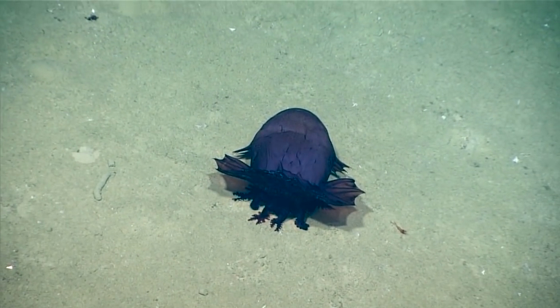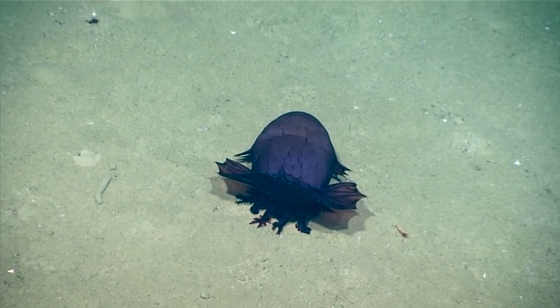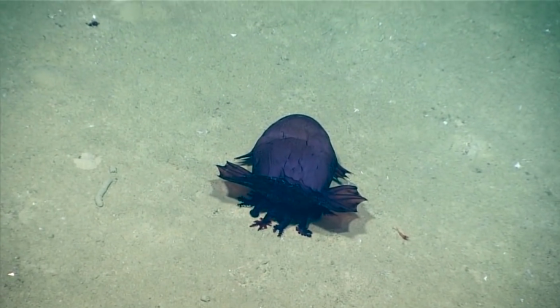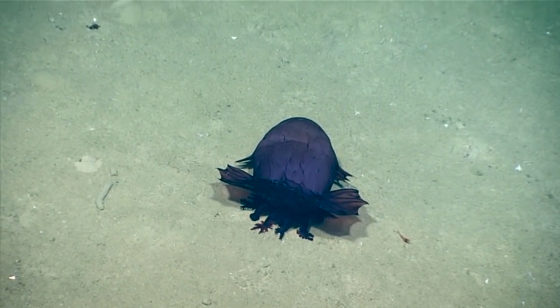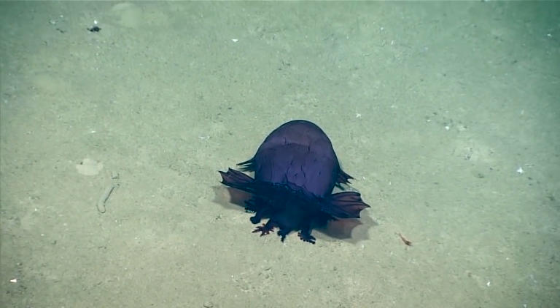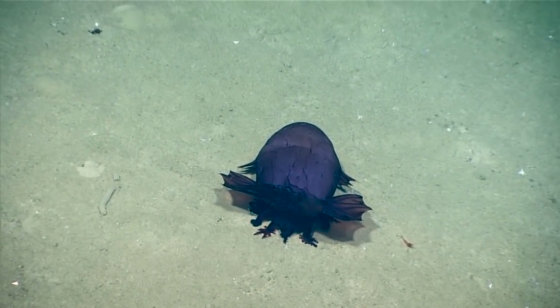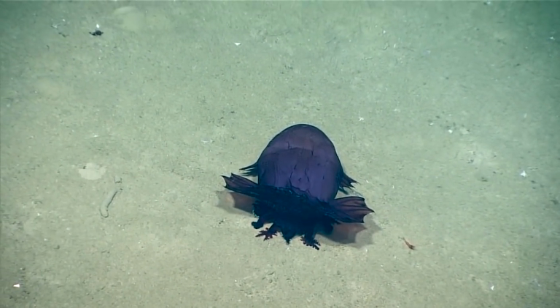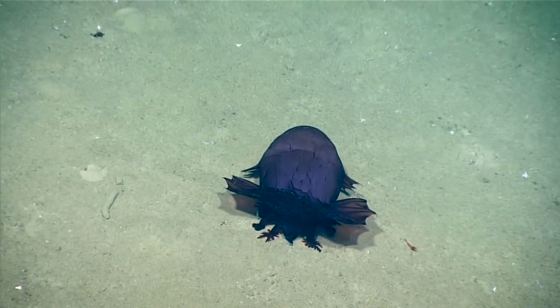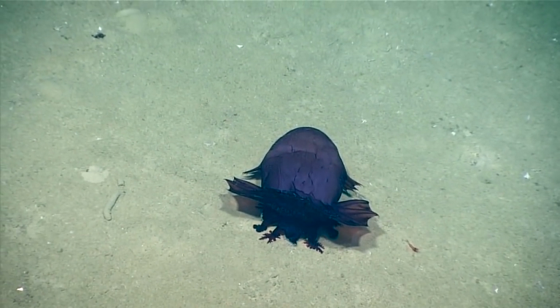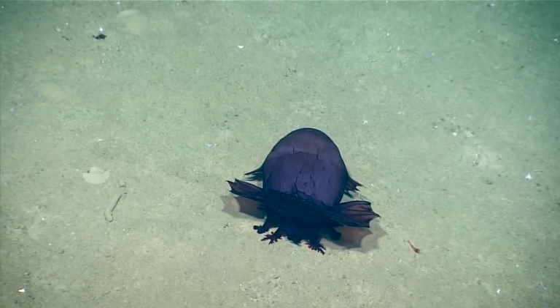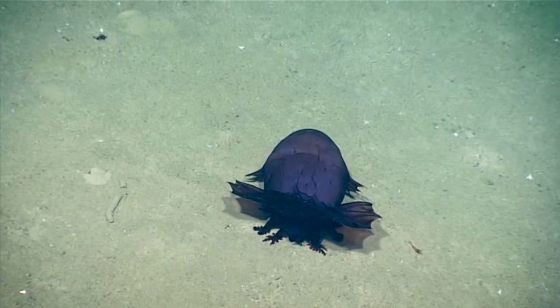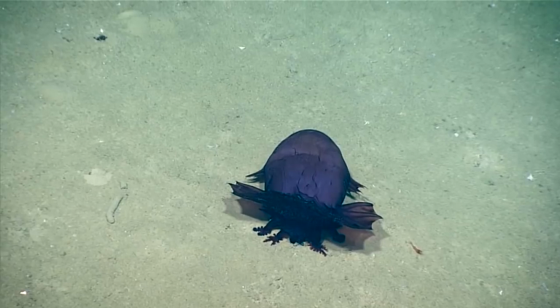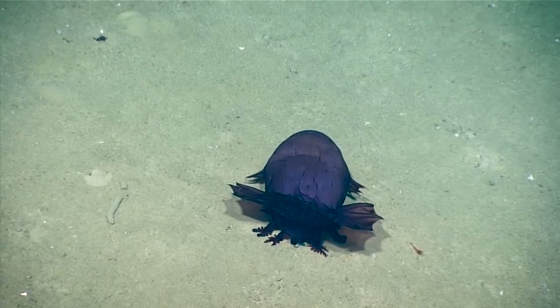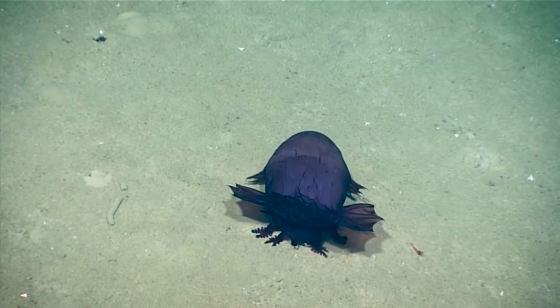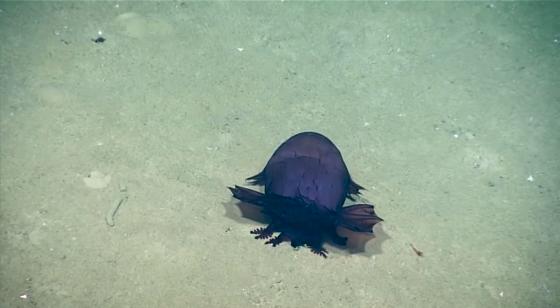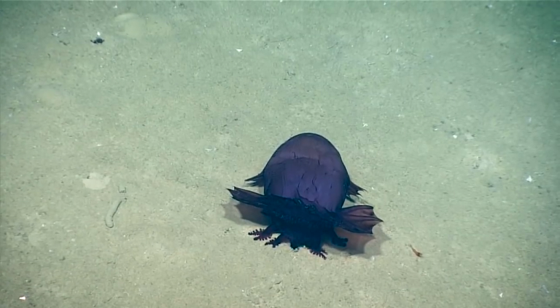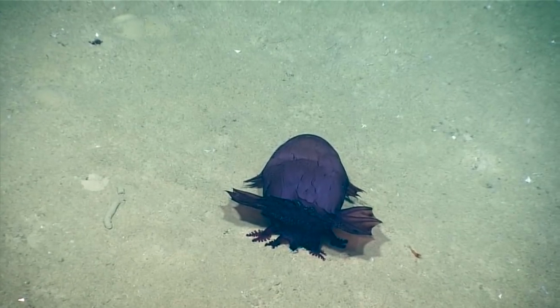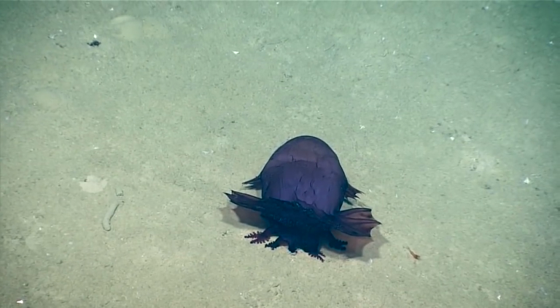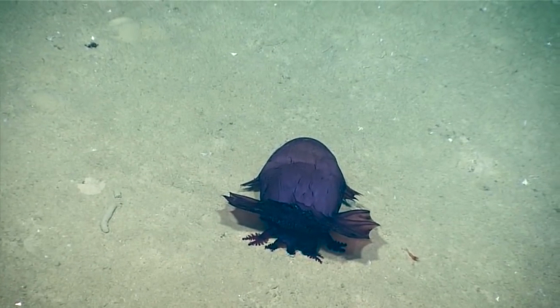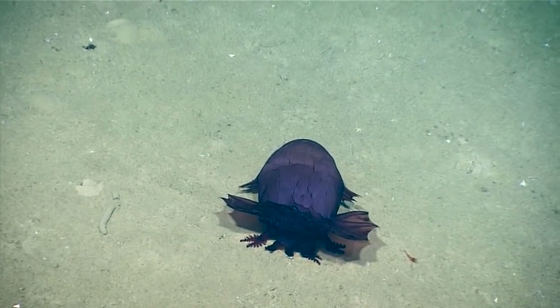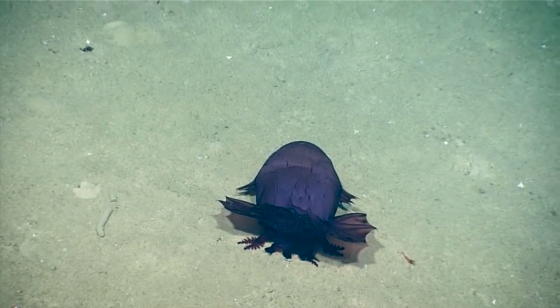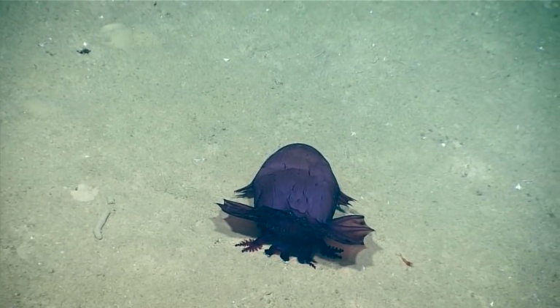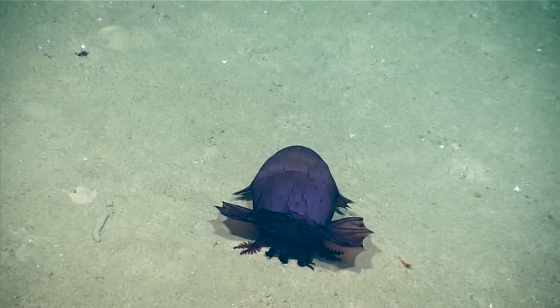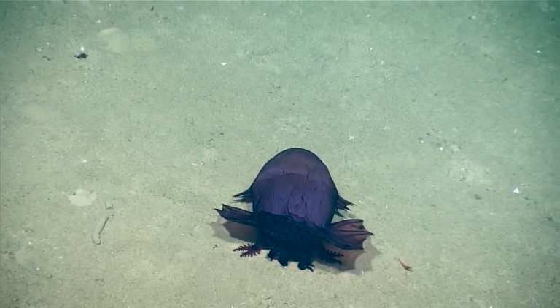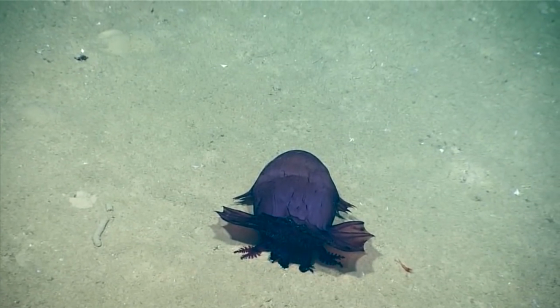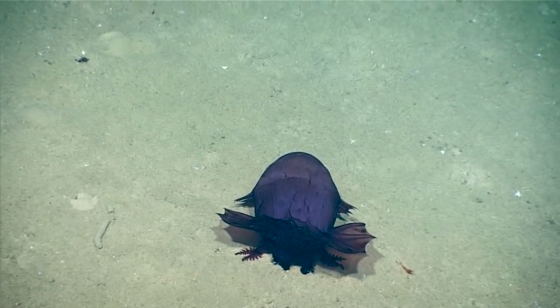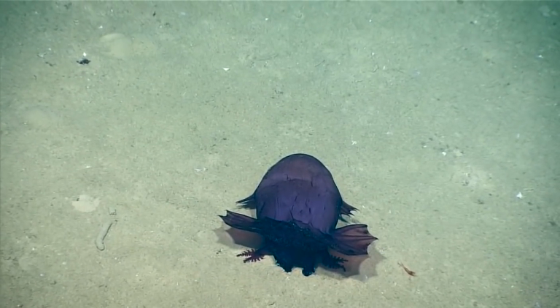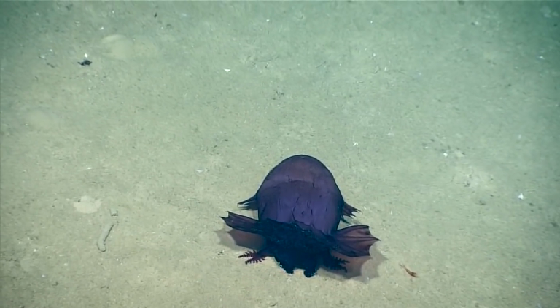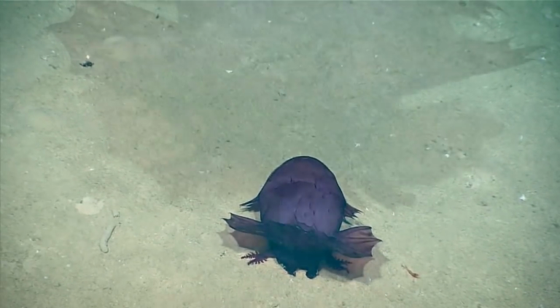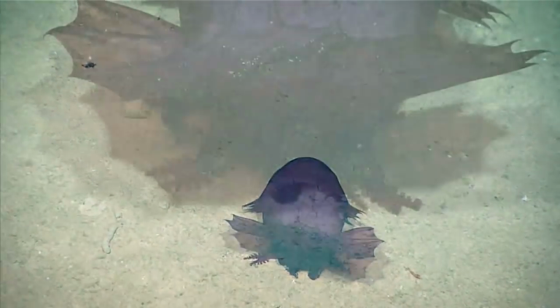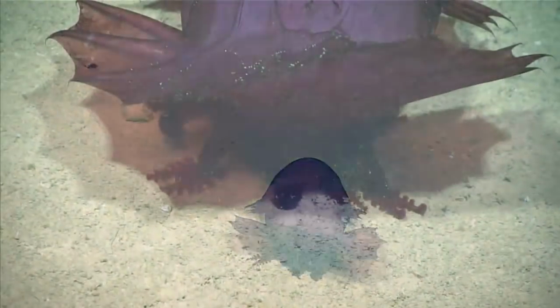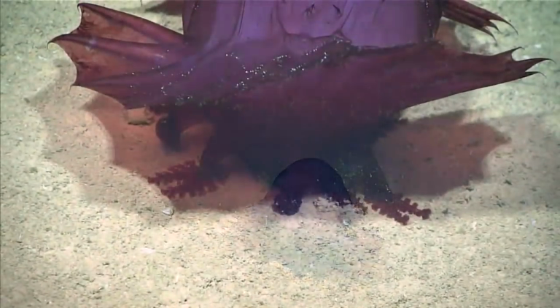That looks like an Enypniastes to me. An Enypniastes eximia. Oh, look, you can see them feeding. Oh, my God, how adorable.